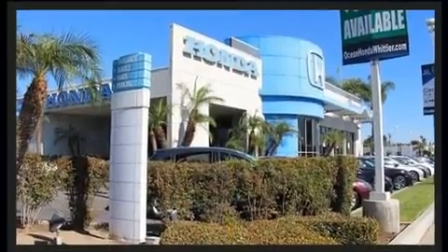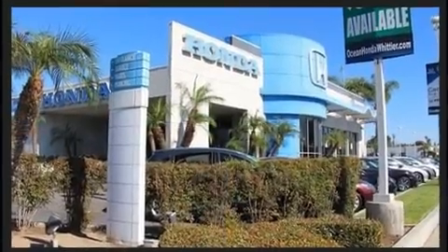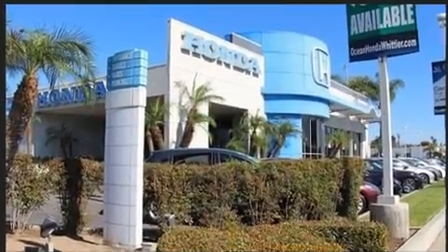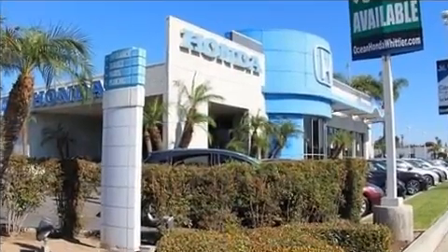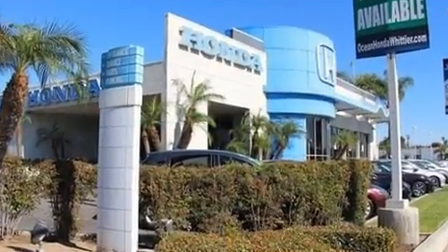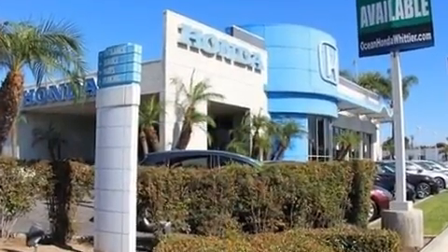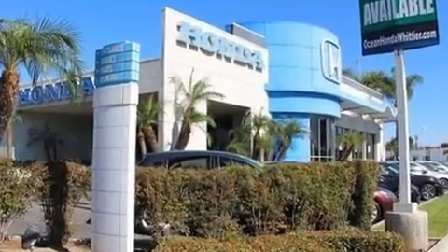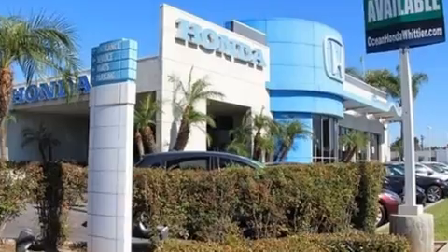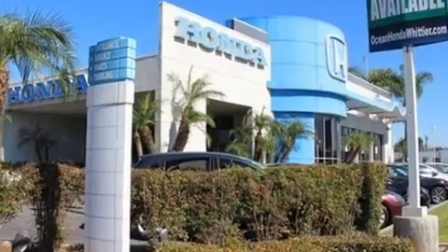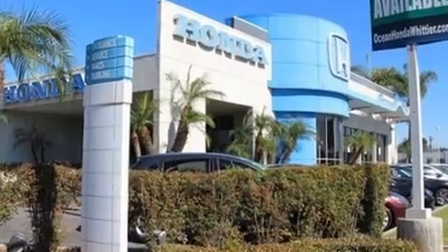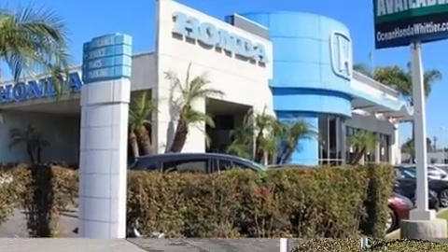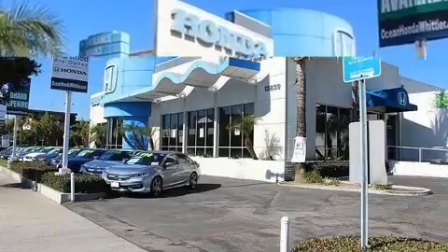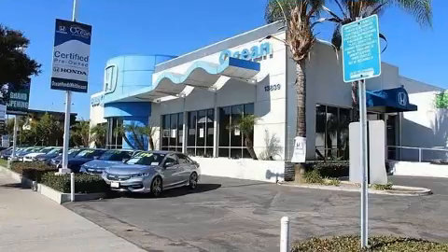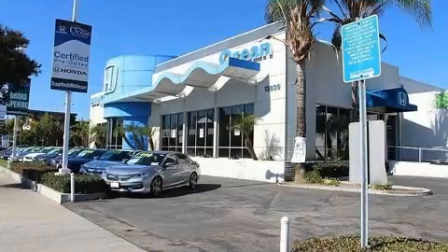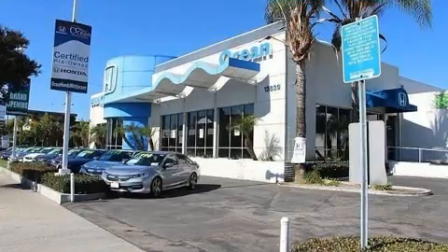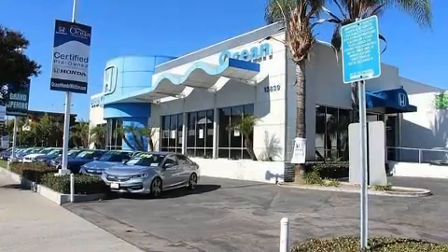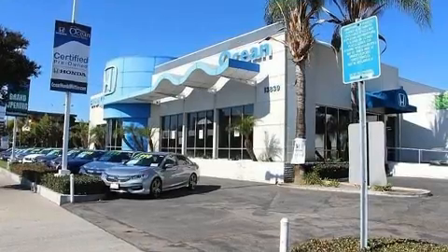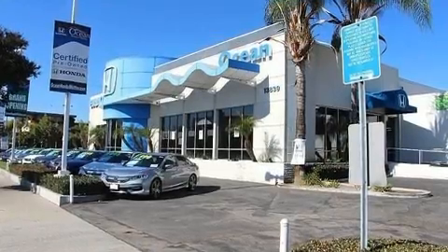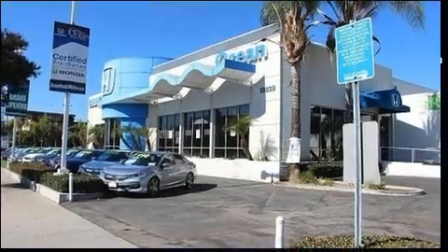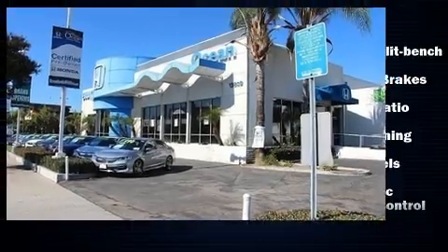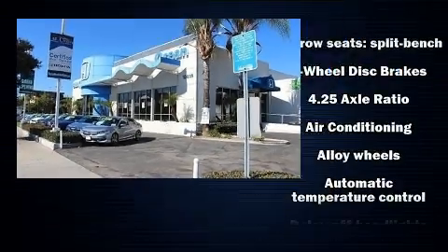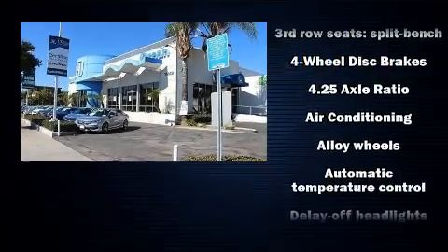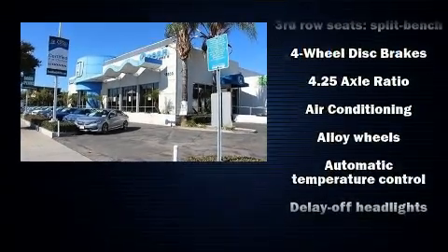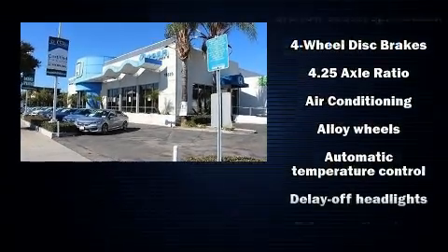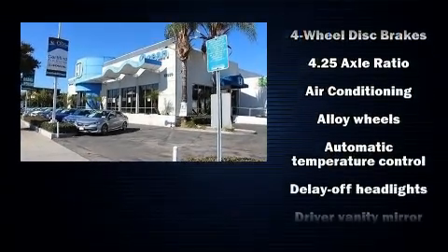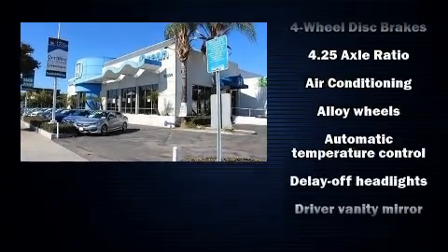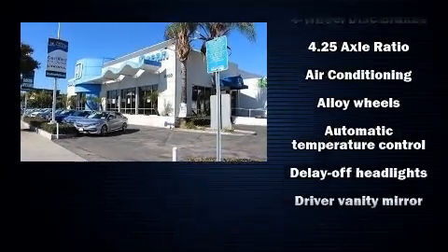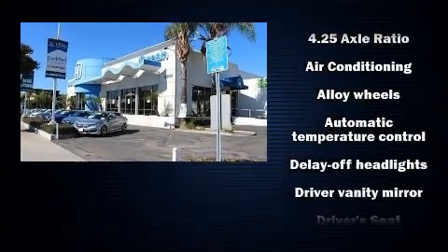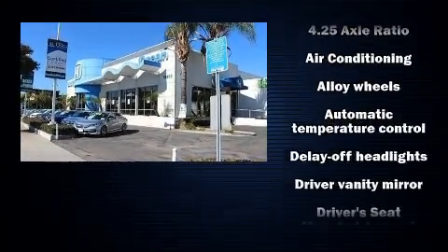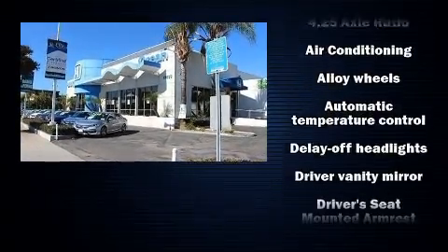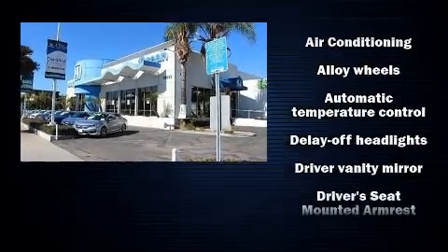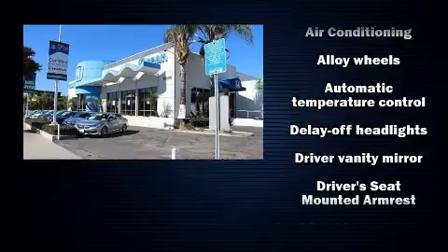The premium sound system drives seven speakers, providing you and your passengers a sensational audio experience.